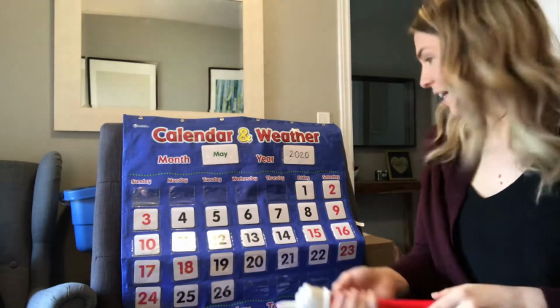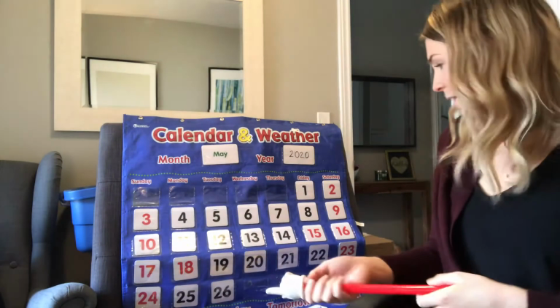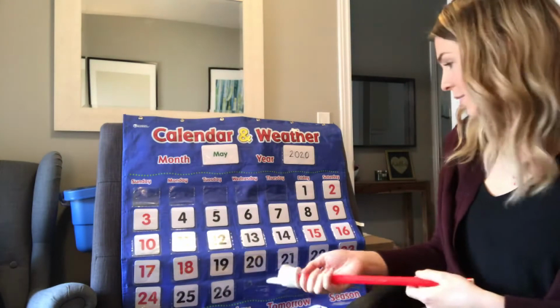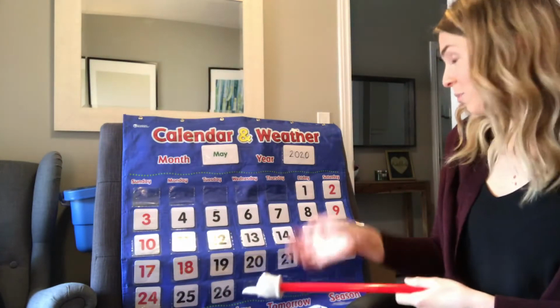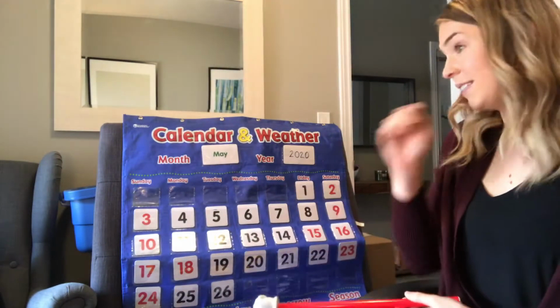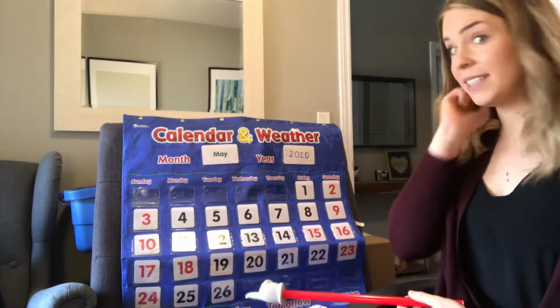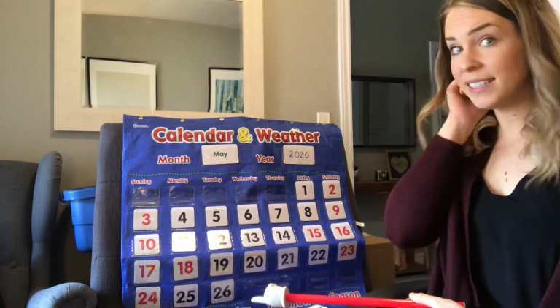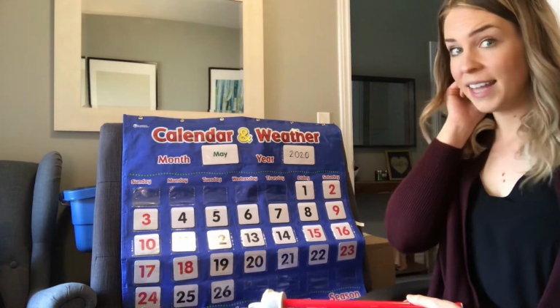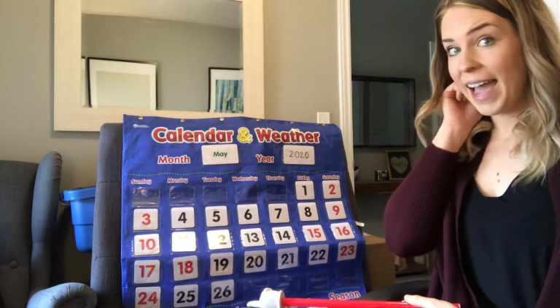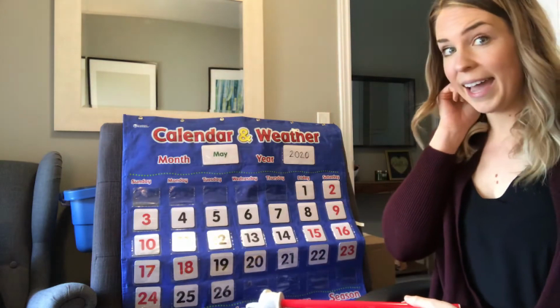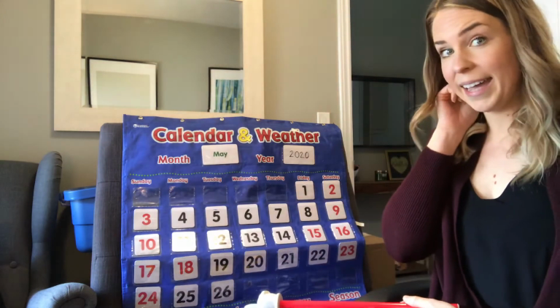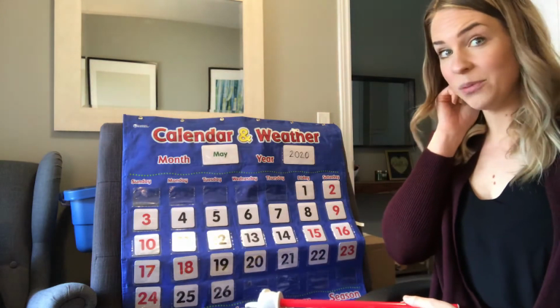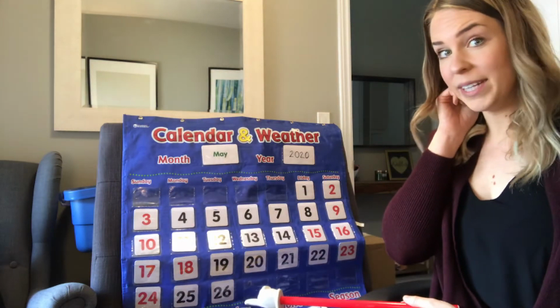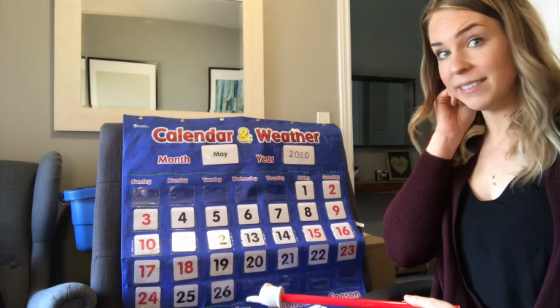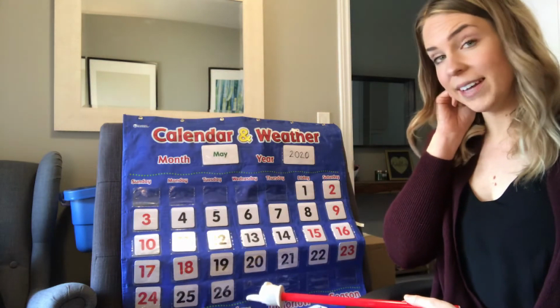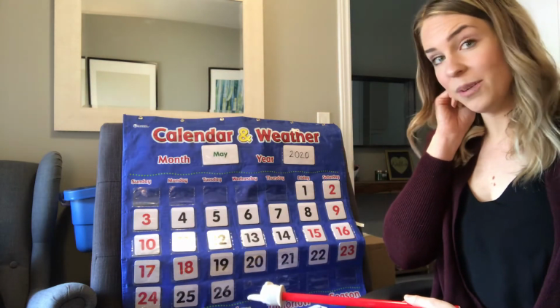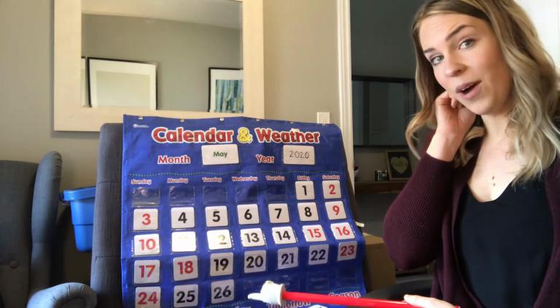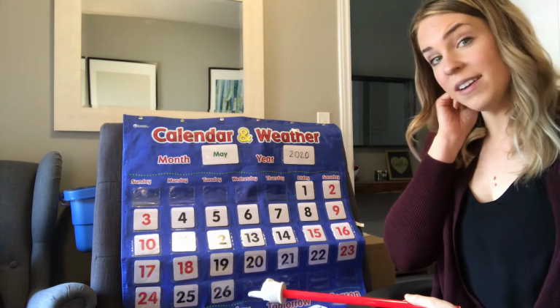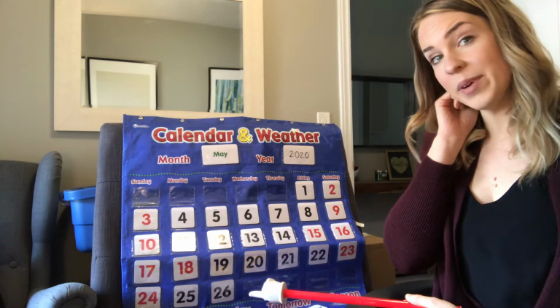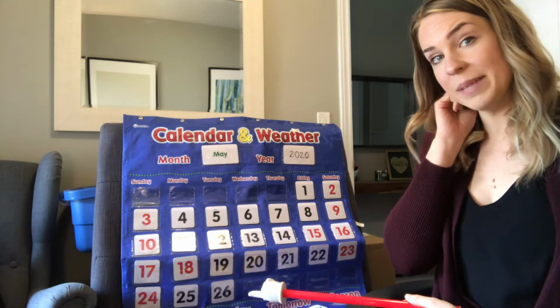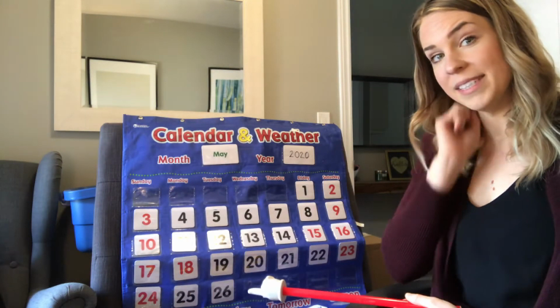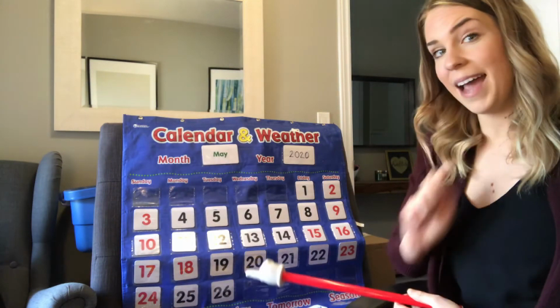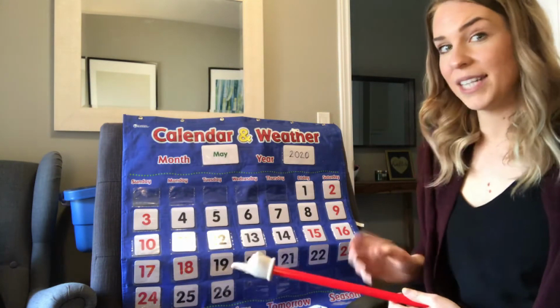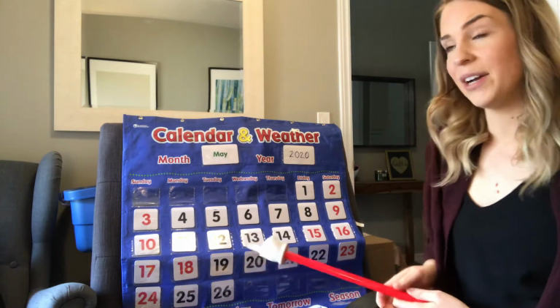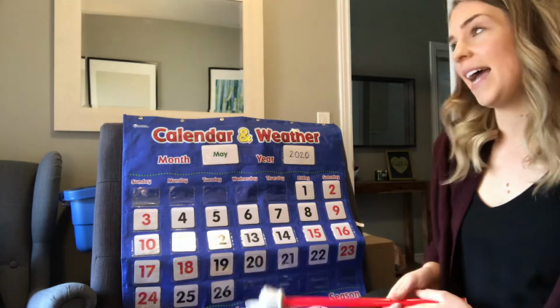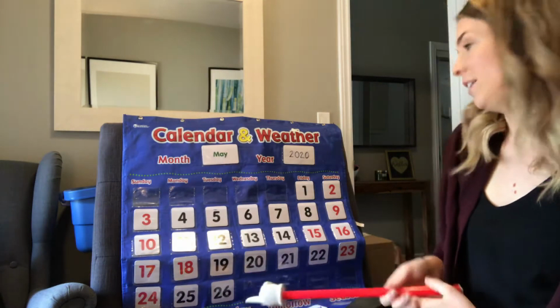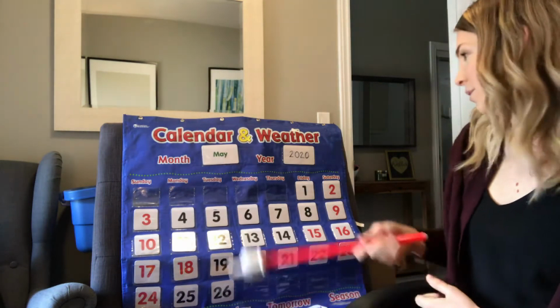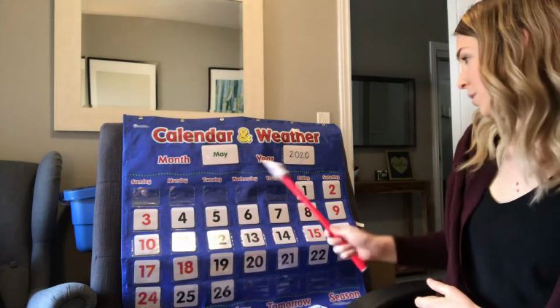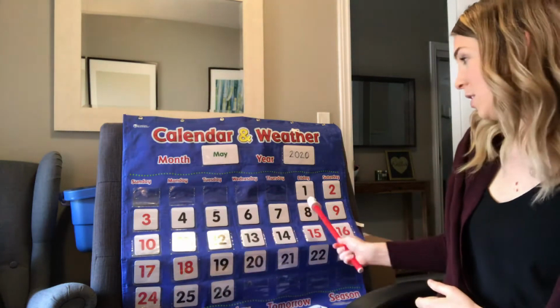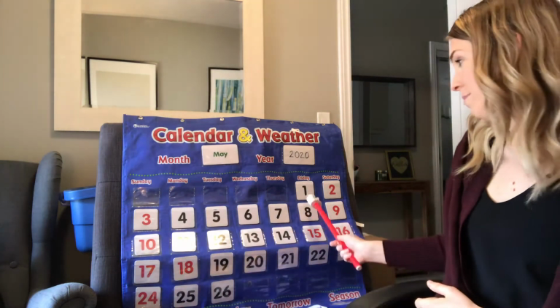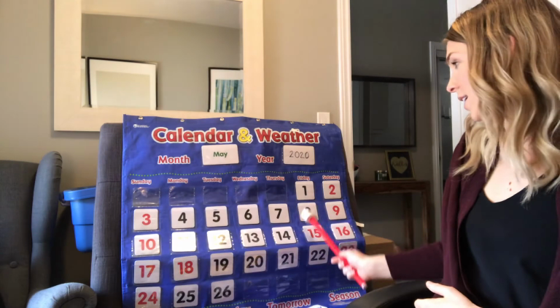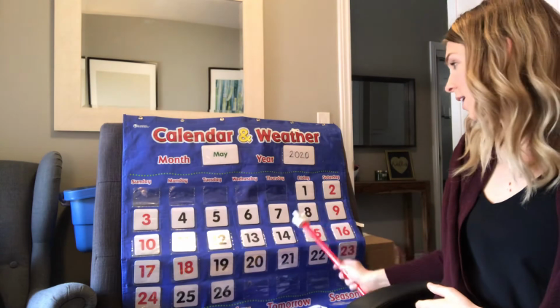Yesterday was the 26th, and we need to find what number comes next on our calendar. So we'll start at the beginning here.